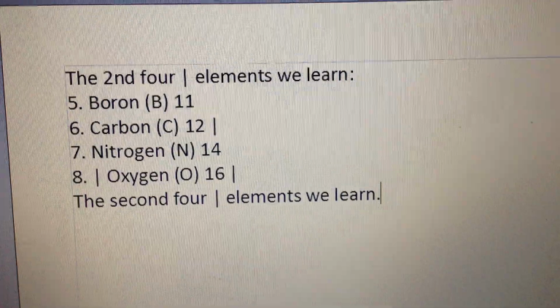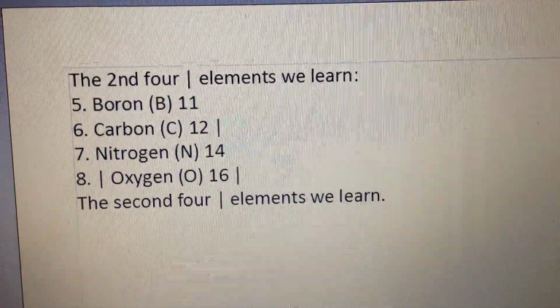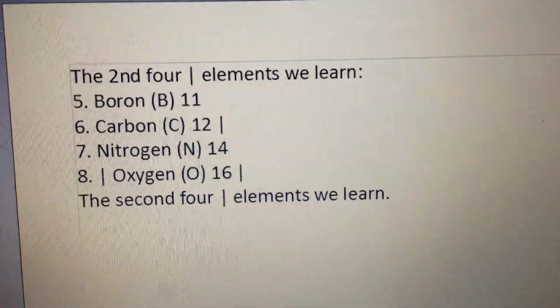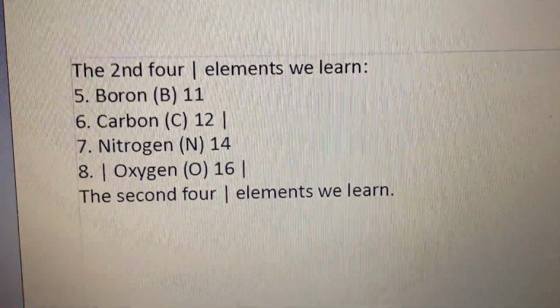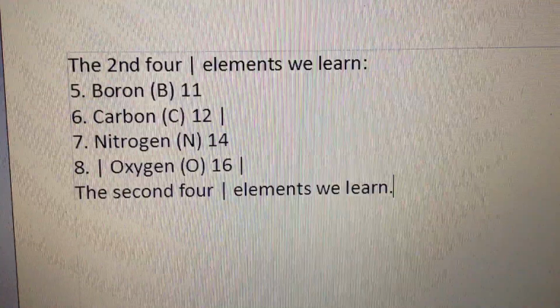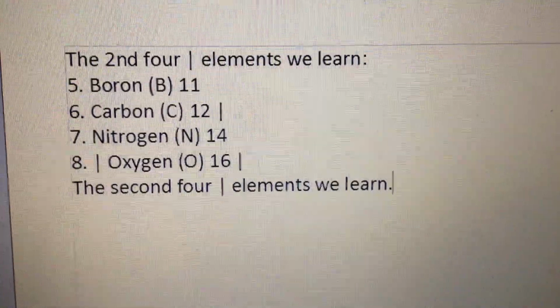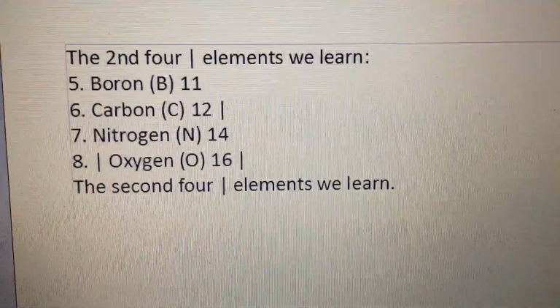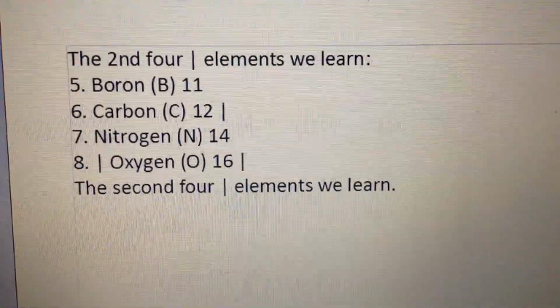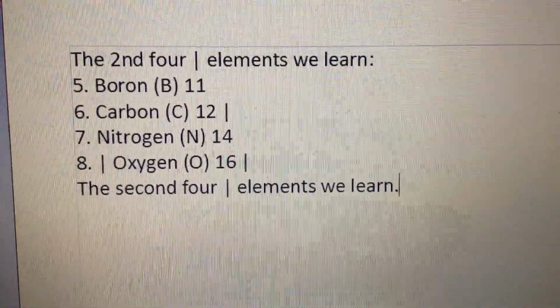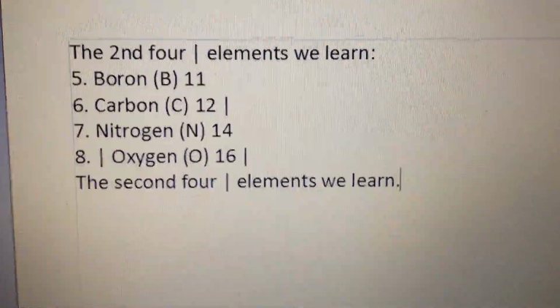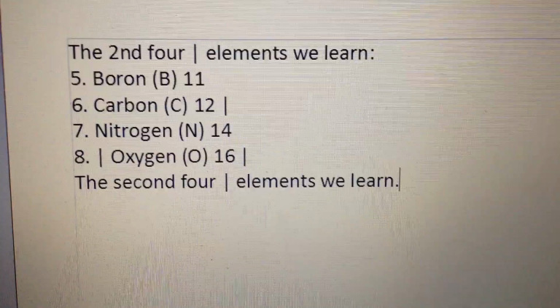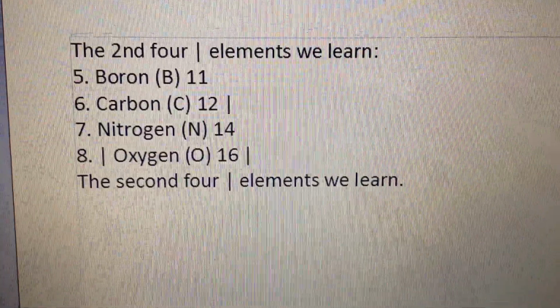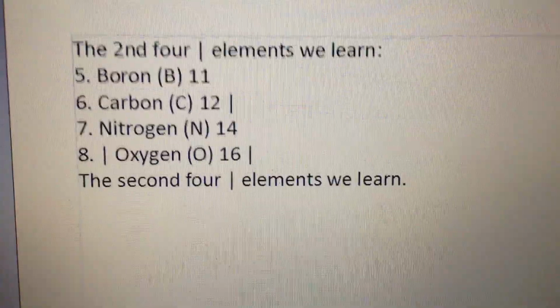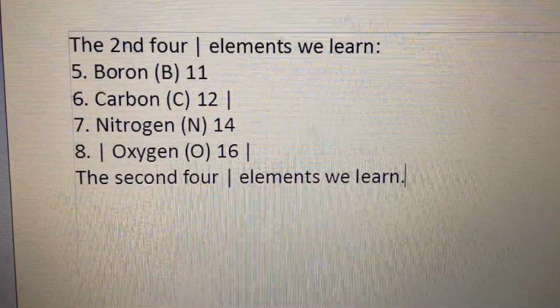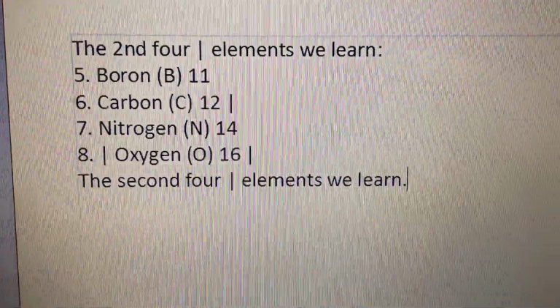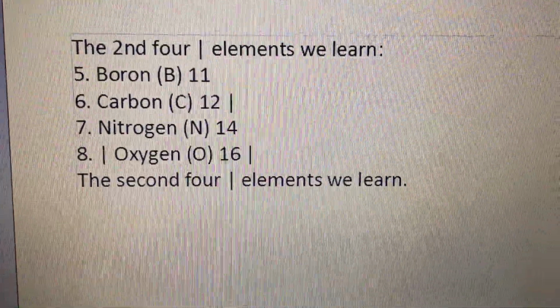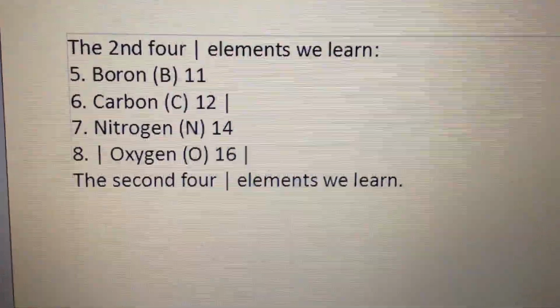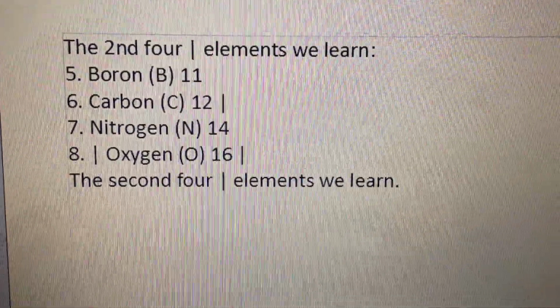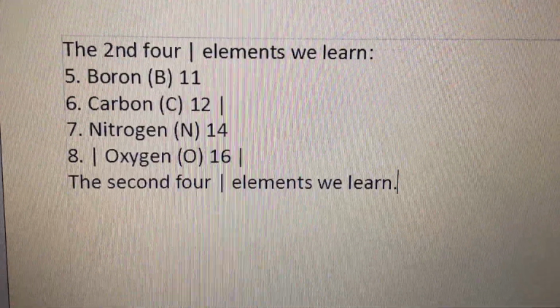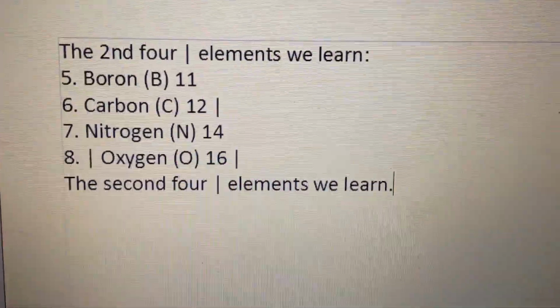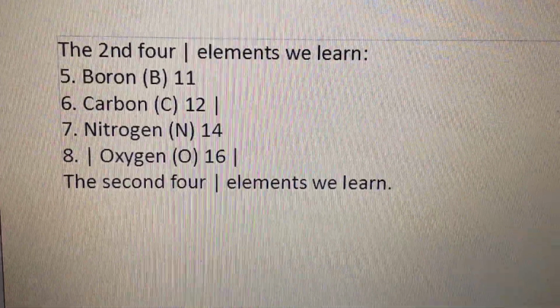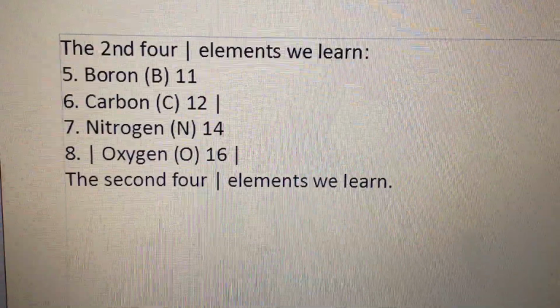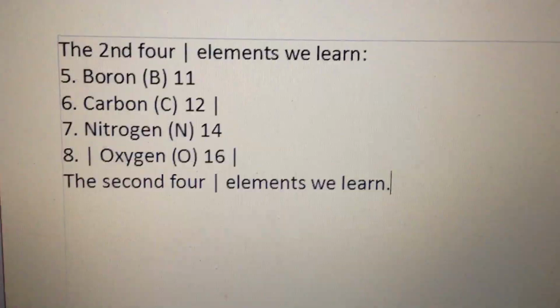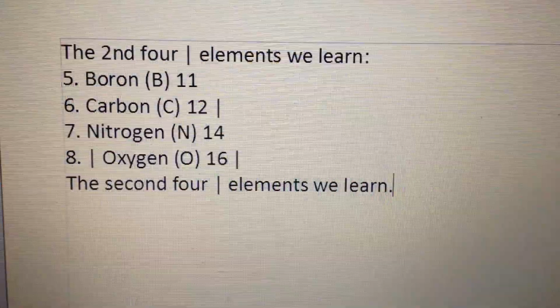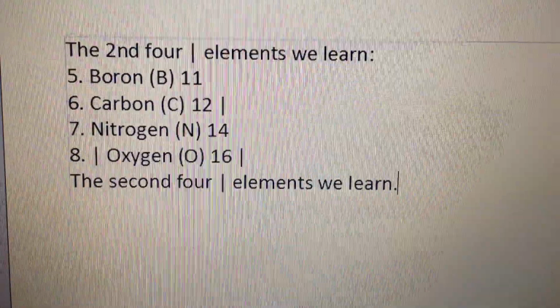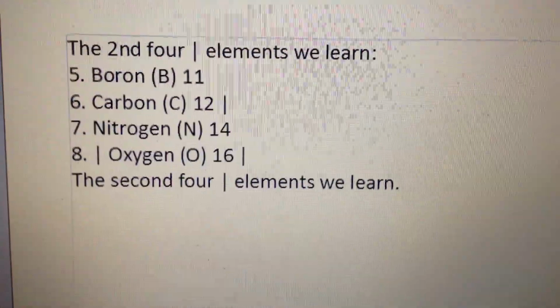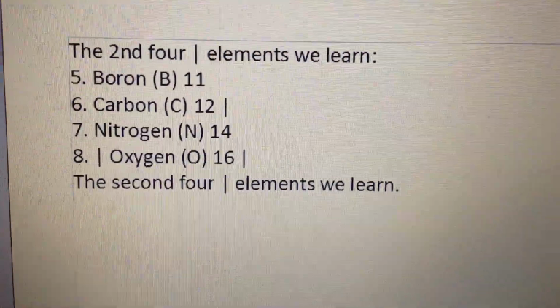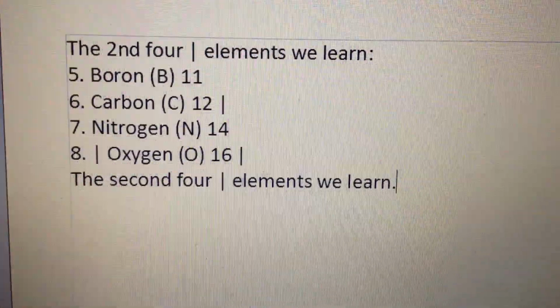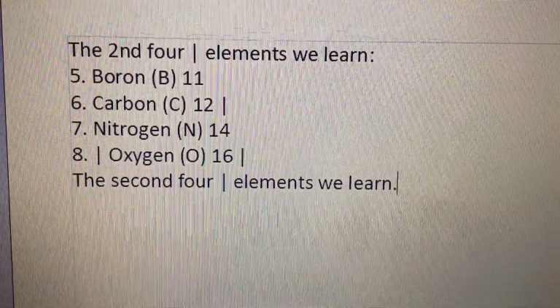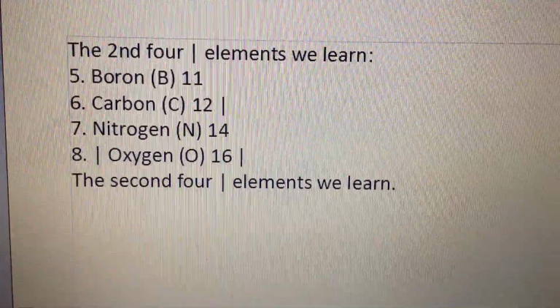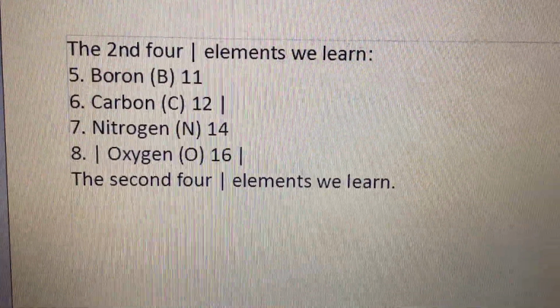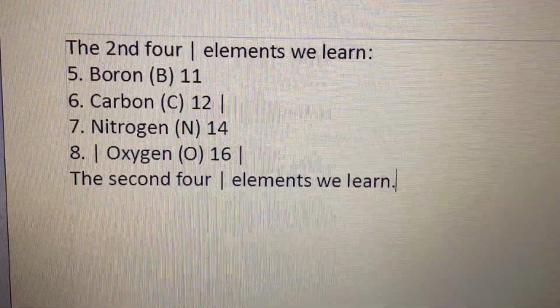CC Cycle 3, Week 17 science, to the tune of 'I Am a C-H.' Note: this also goes with Week 16.